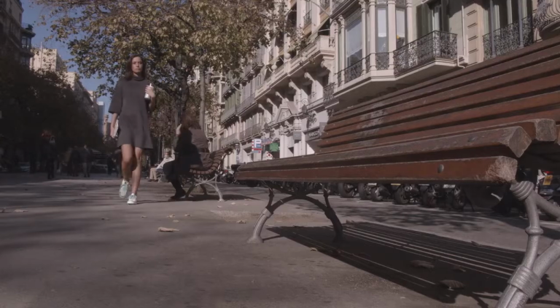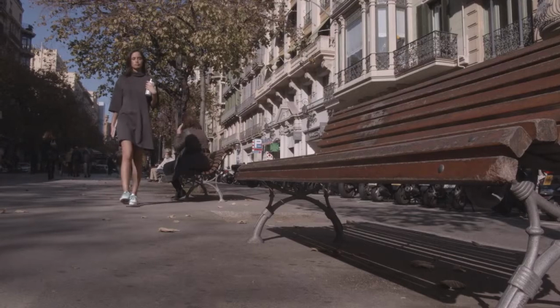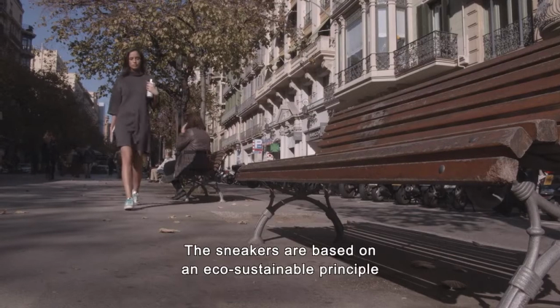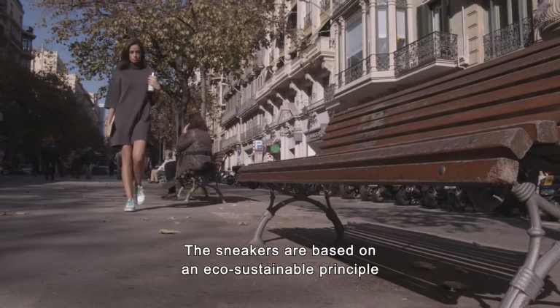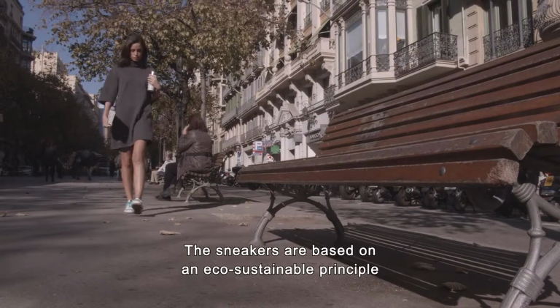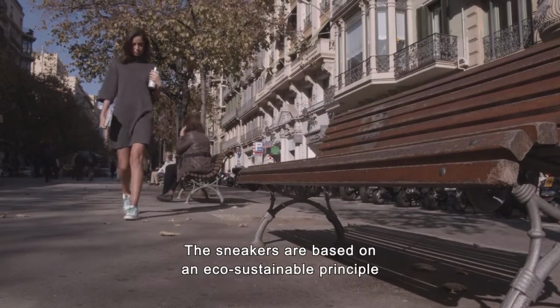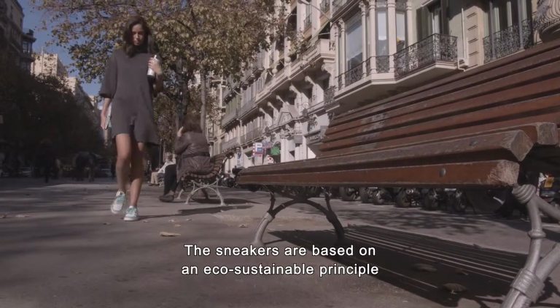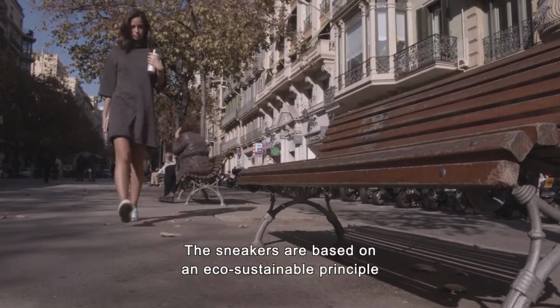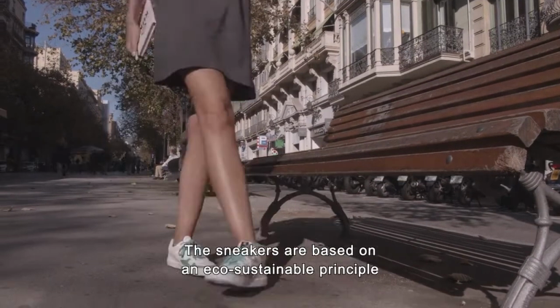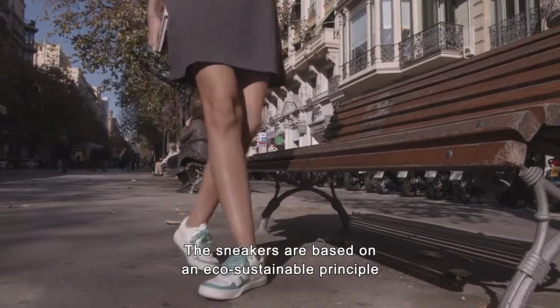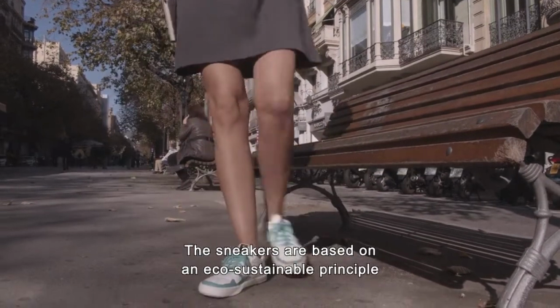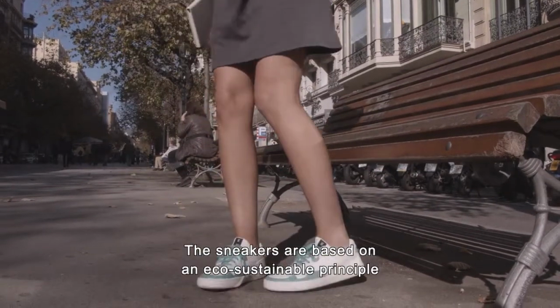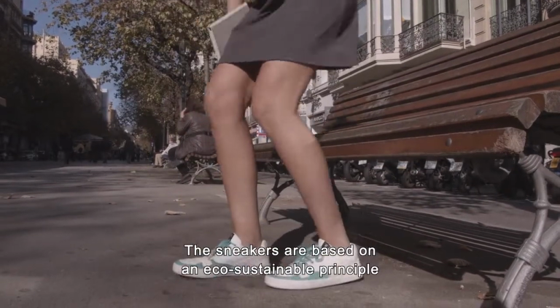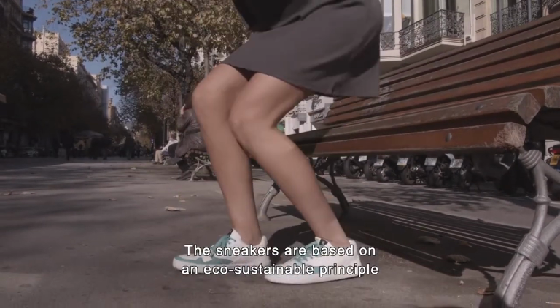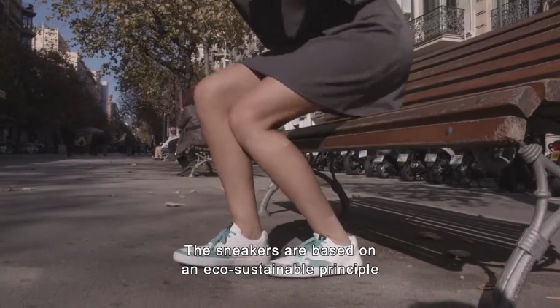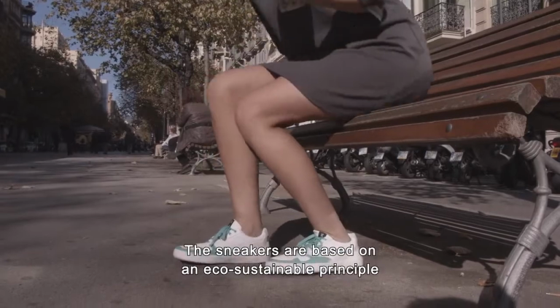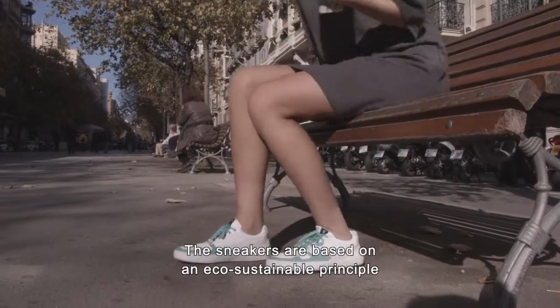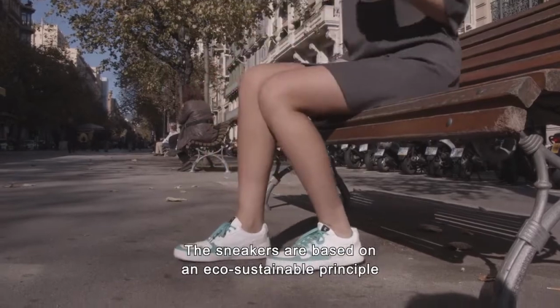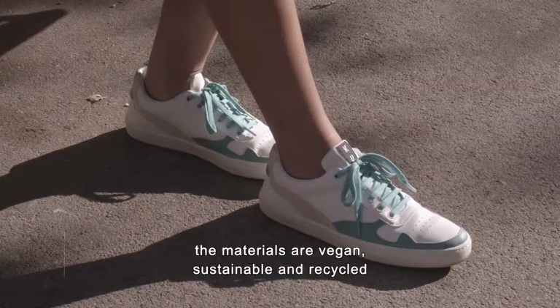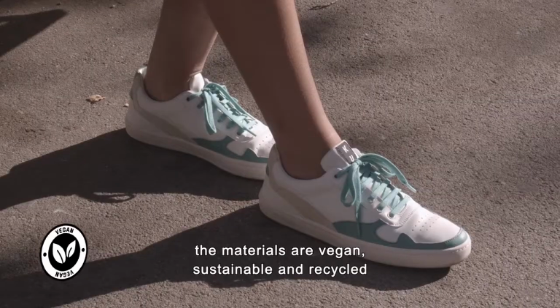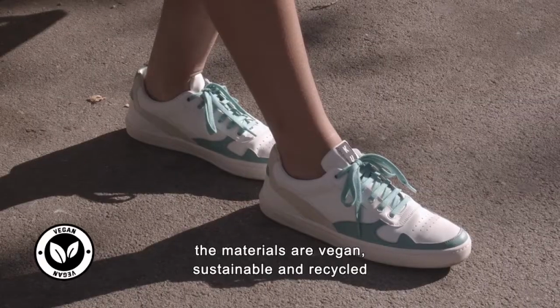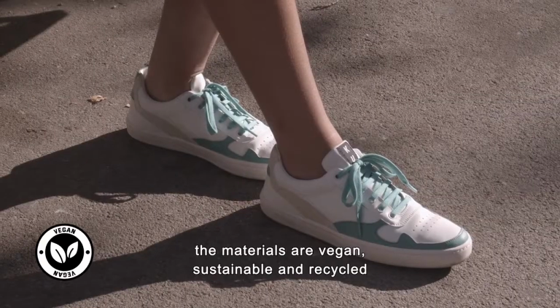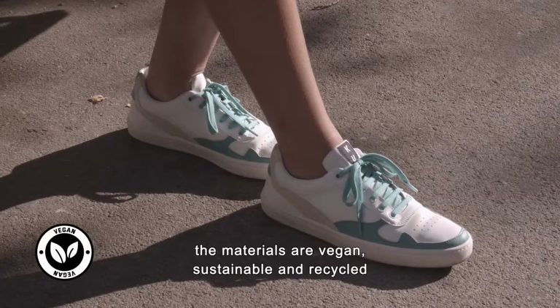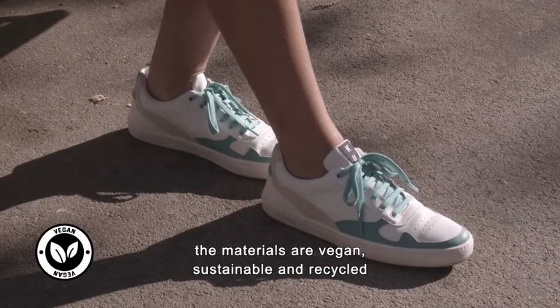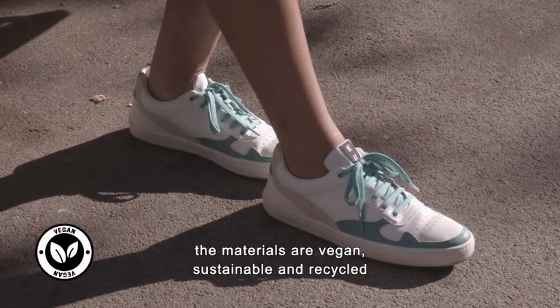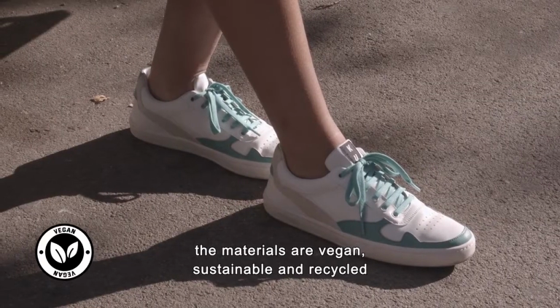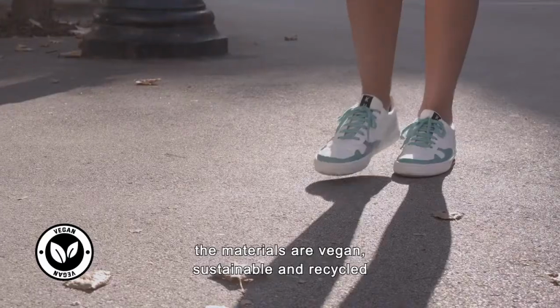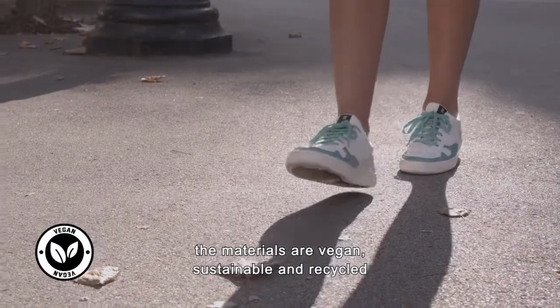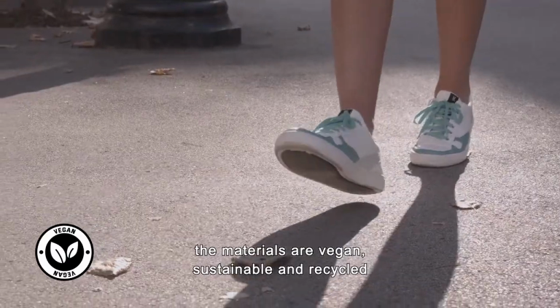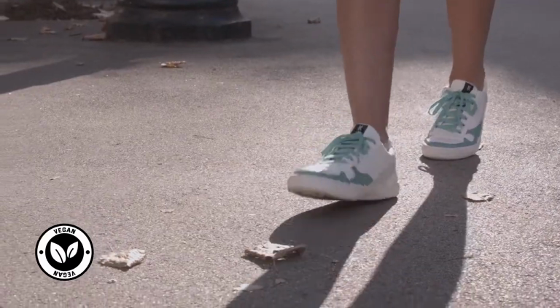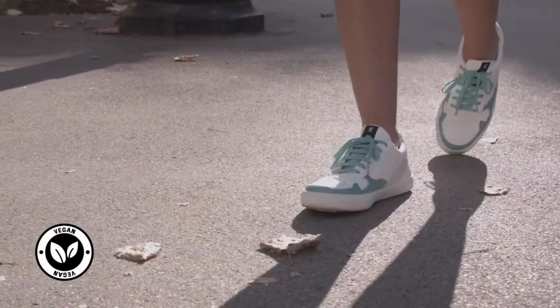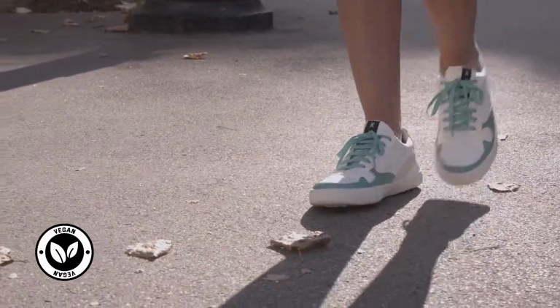The sneakers are based on an eco-sustainable principle. The materials are vegan, sustainable, and recycled.